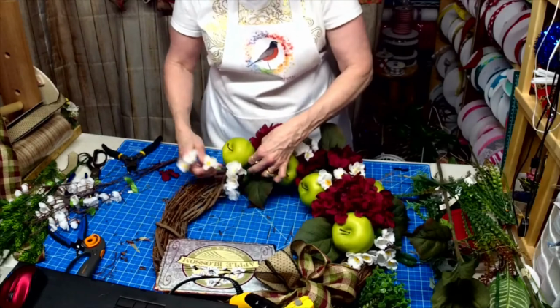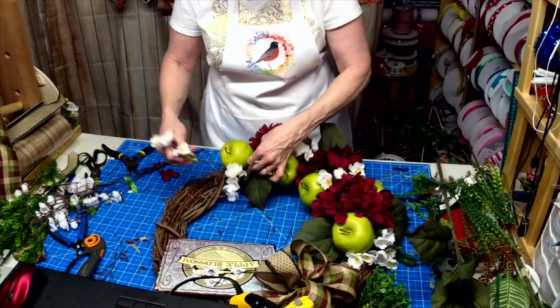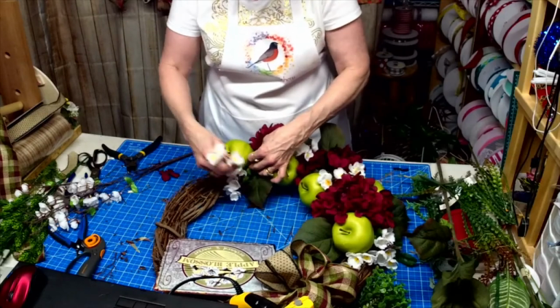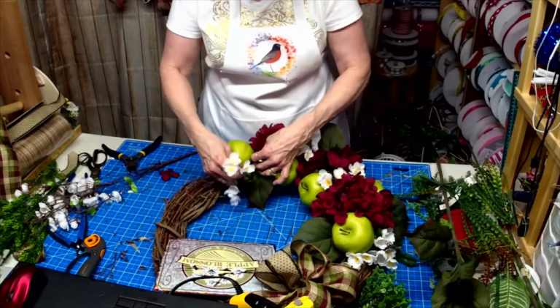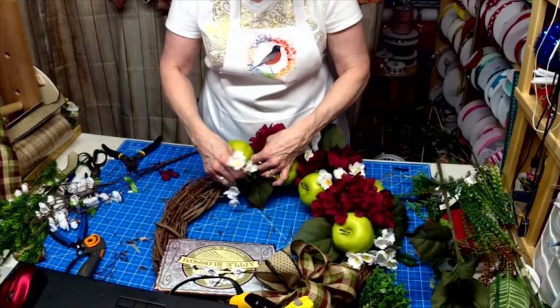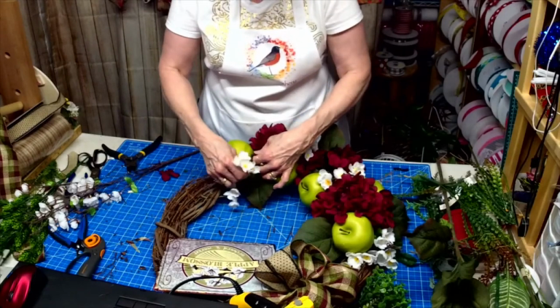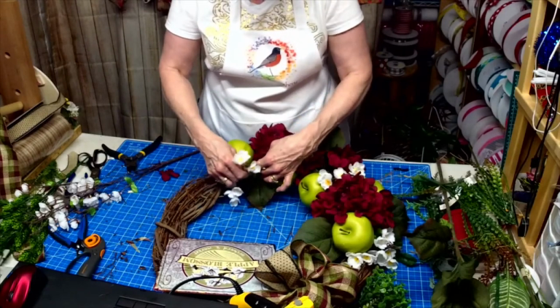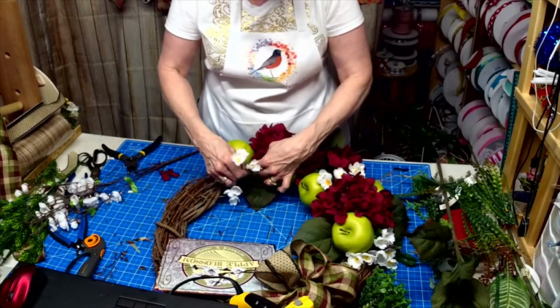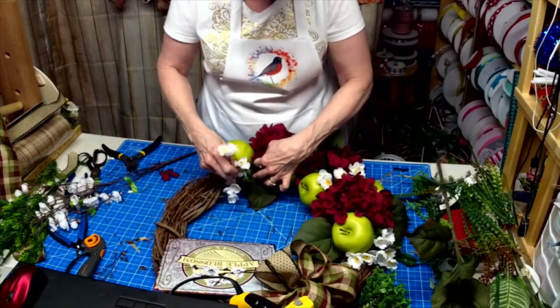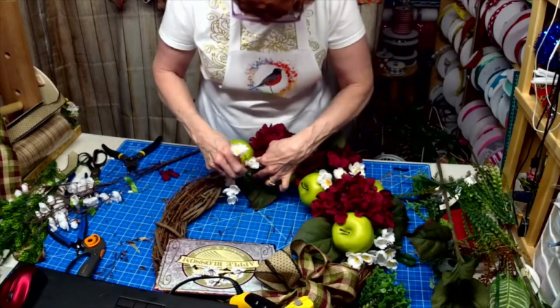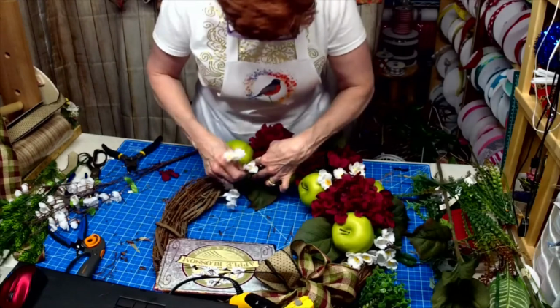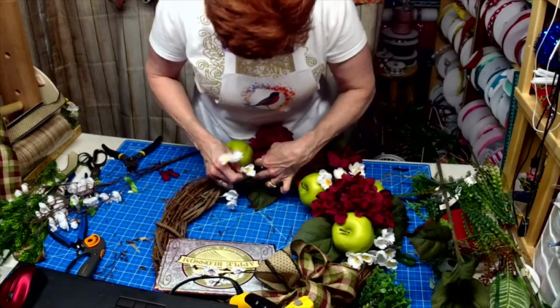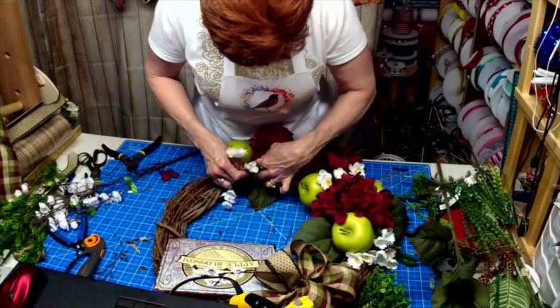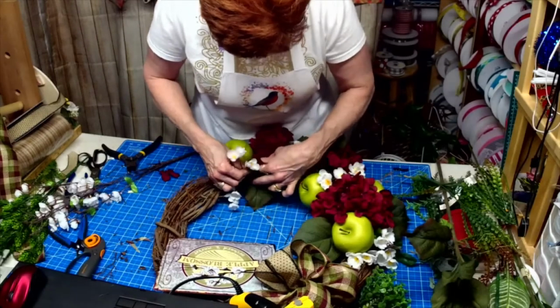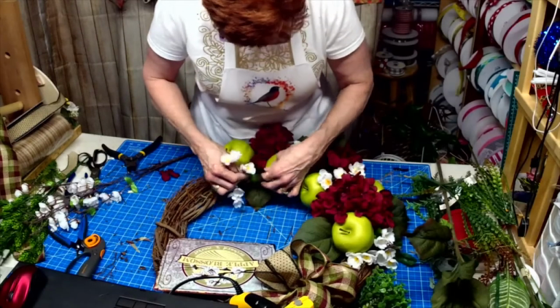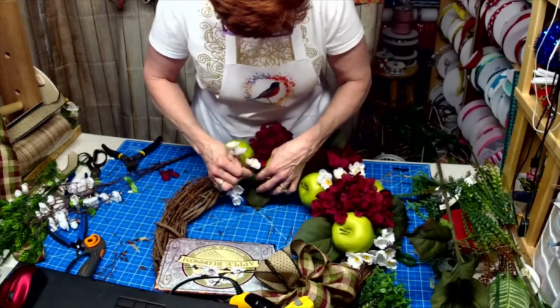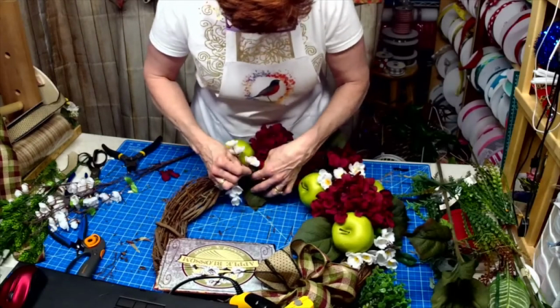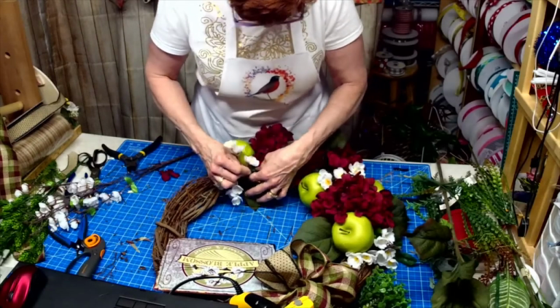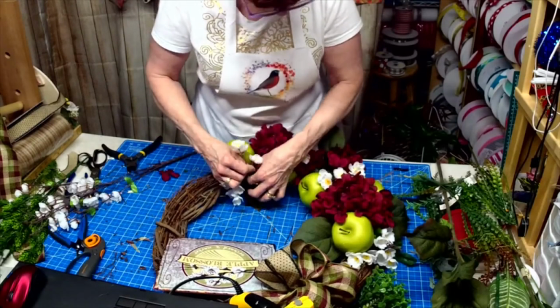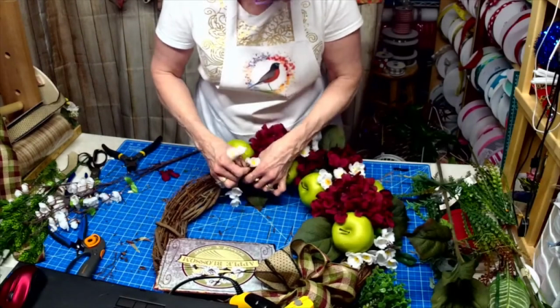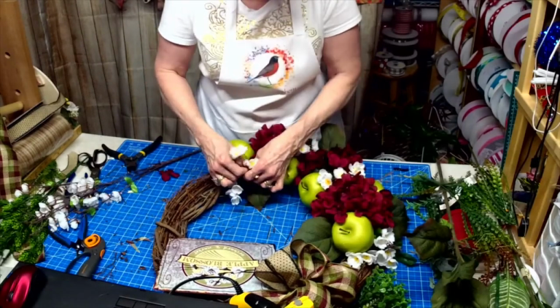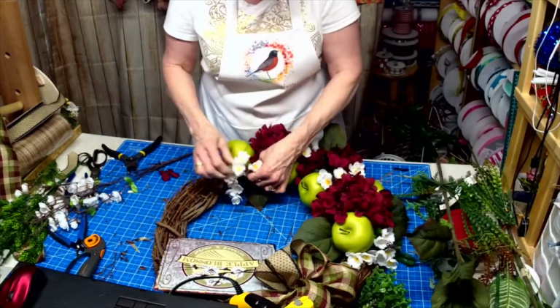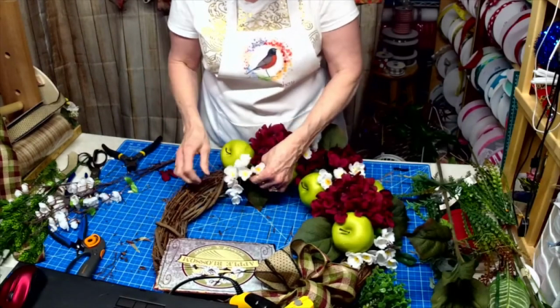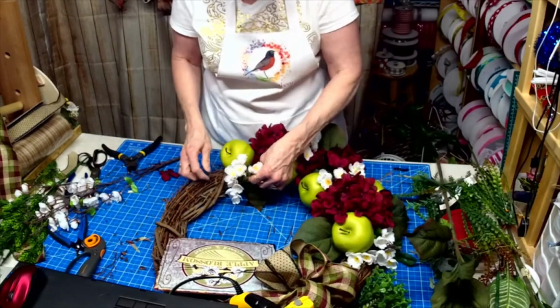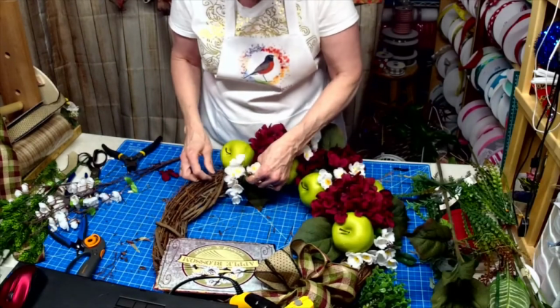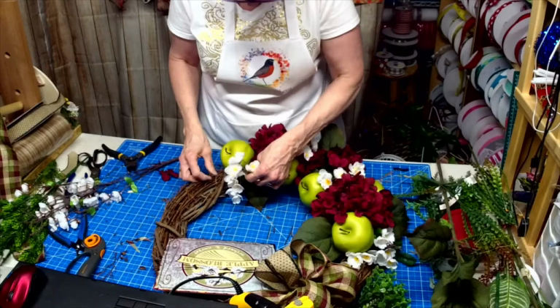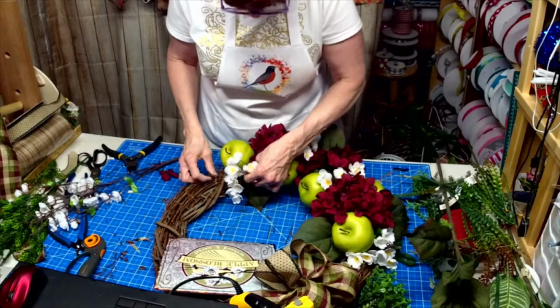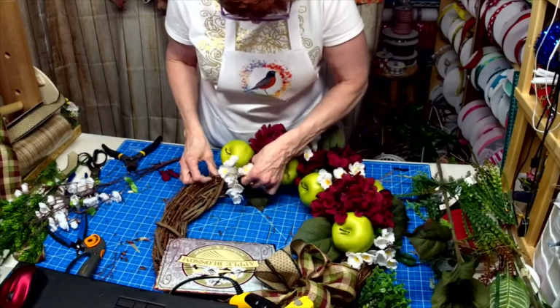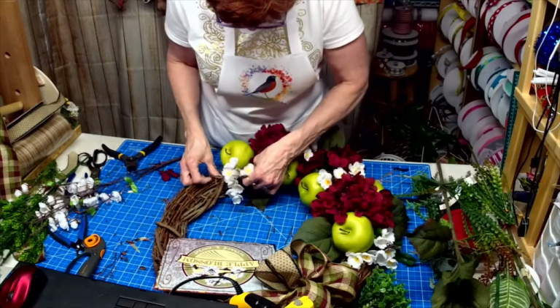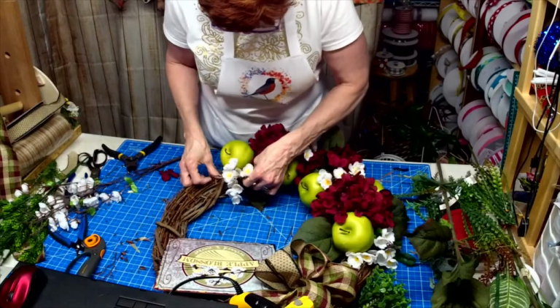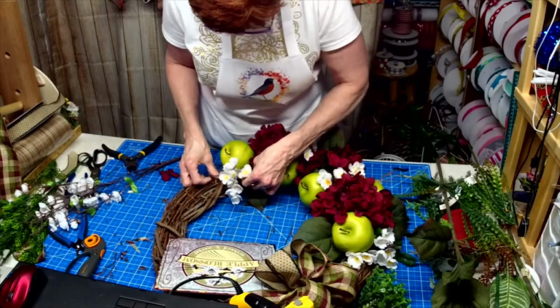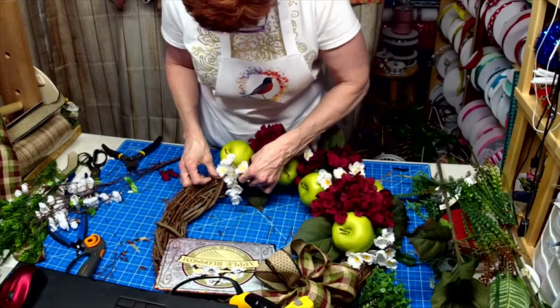Let's just add some more over here. It looks better when it's doubled up.